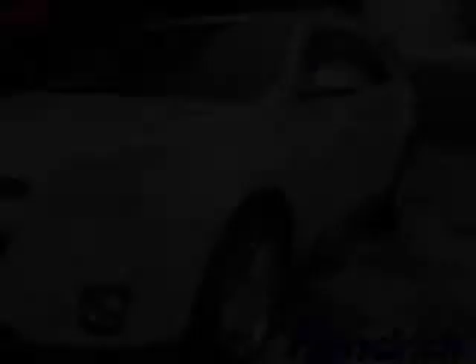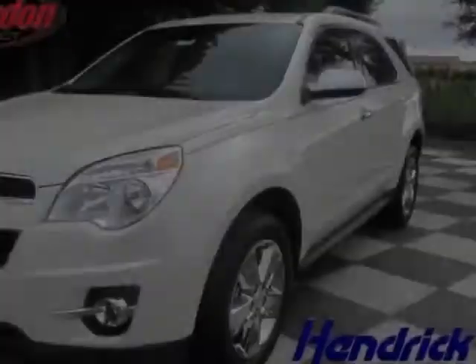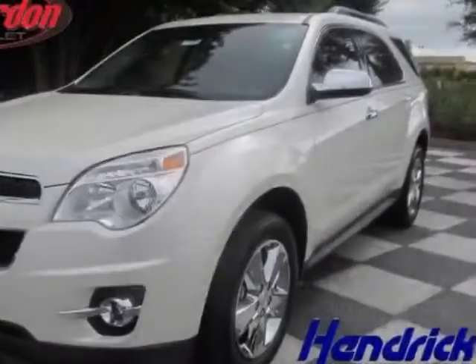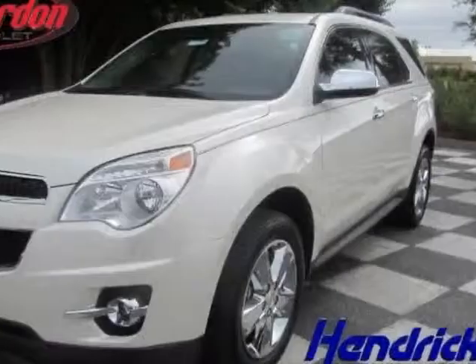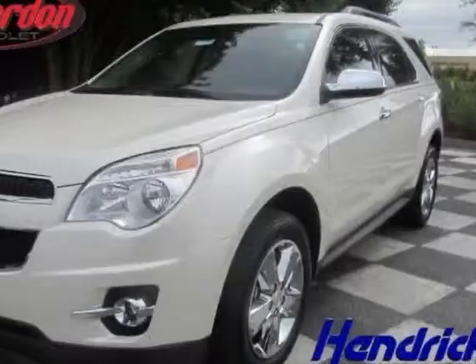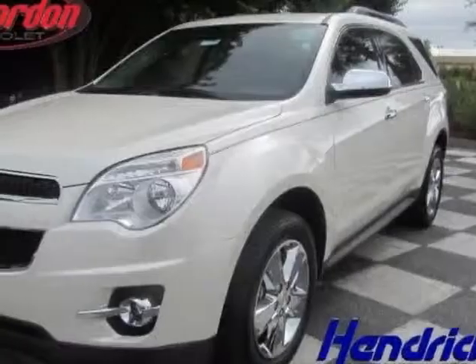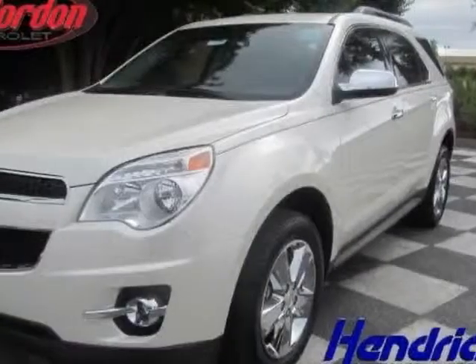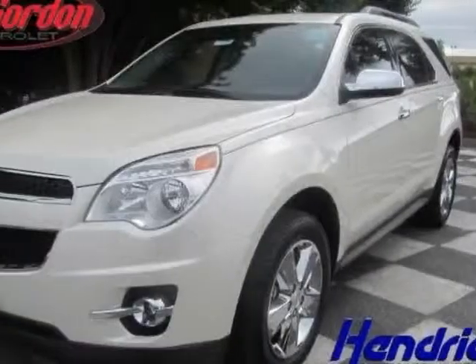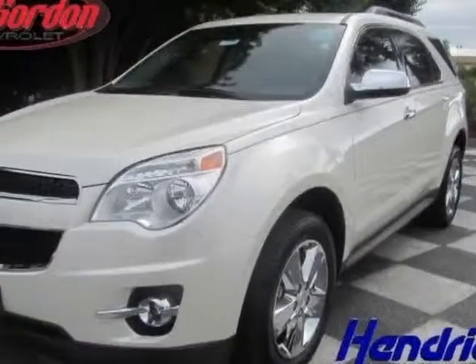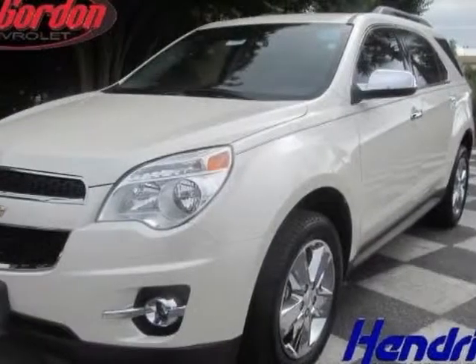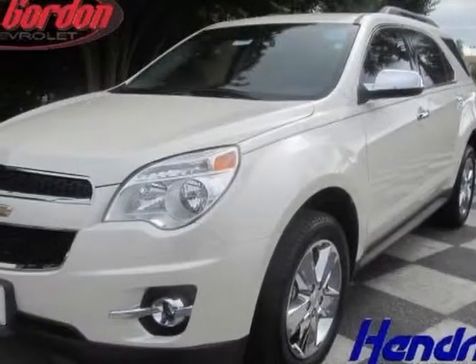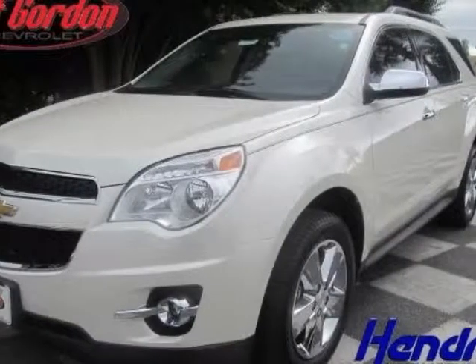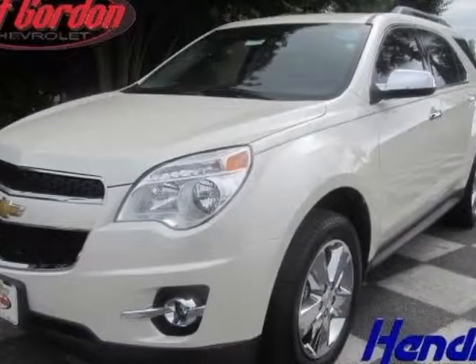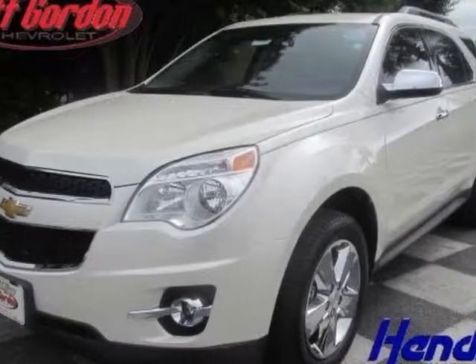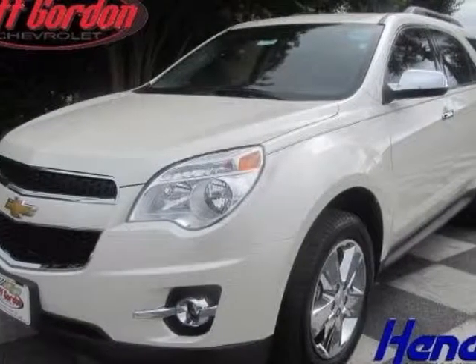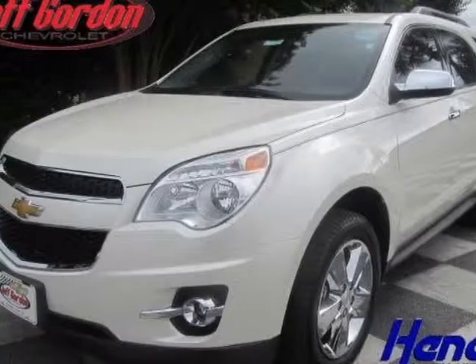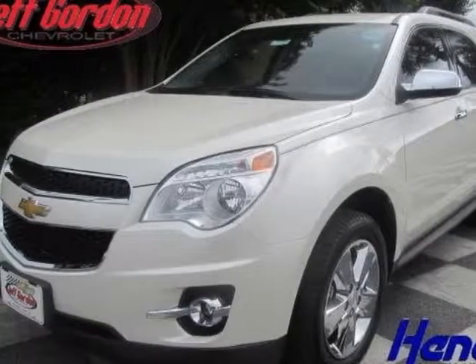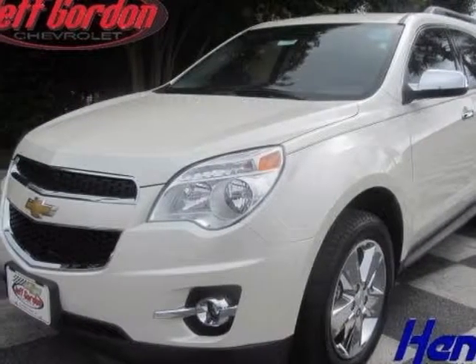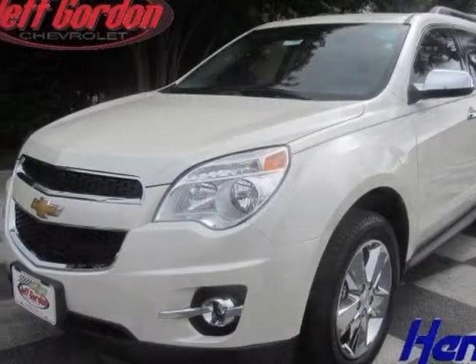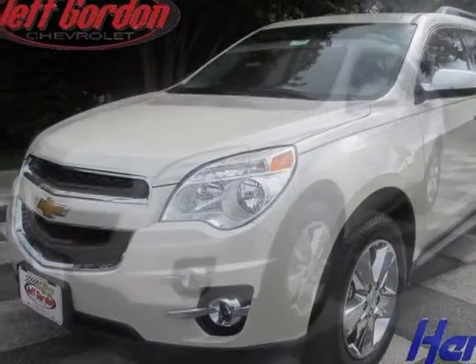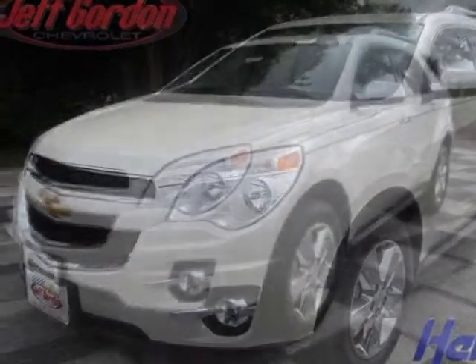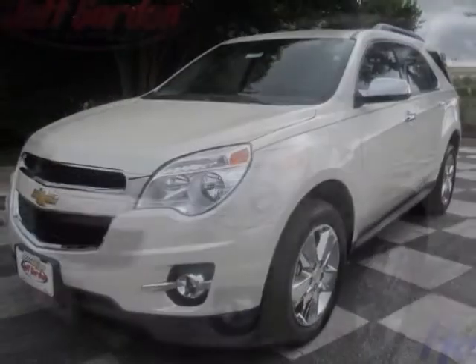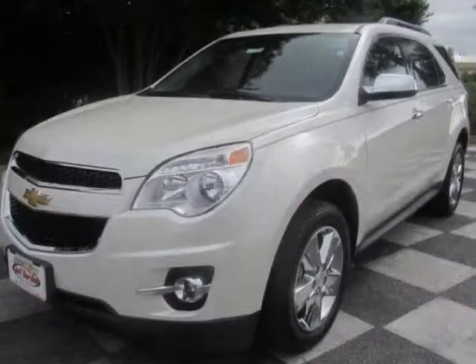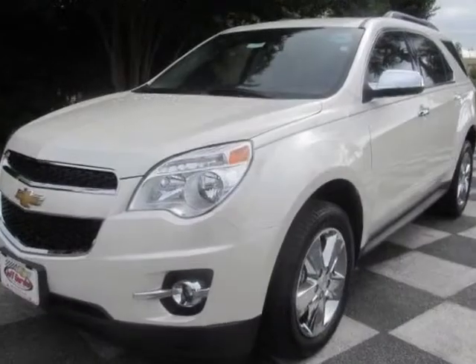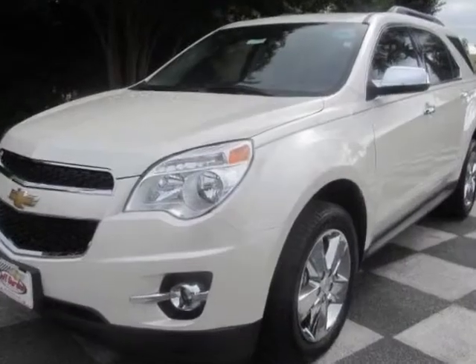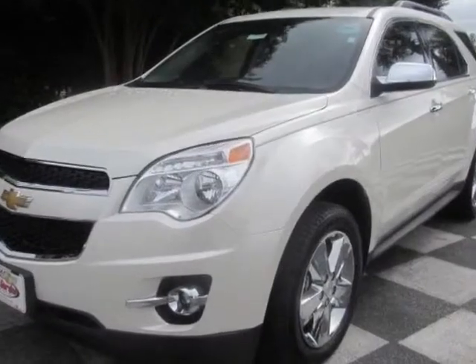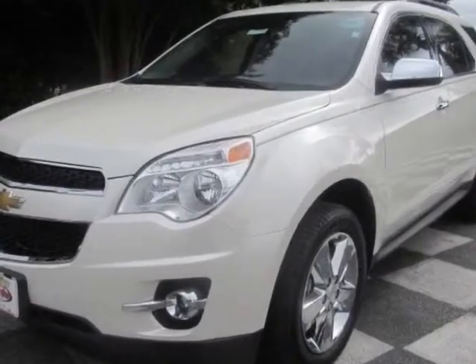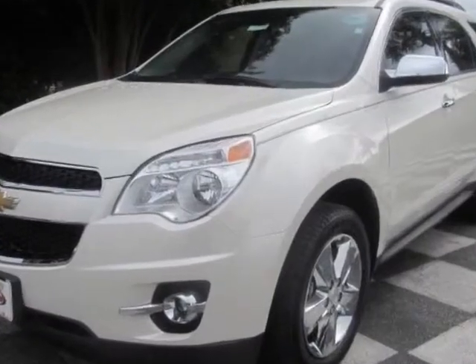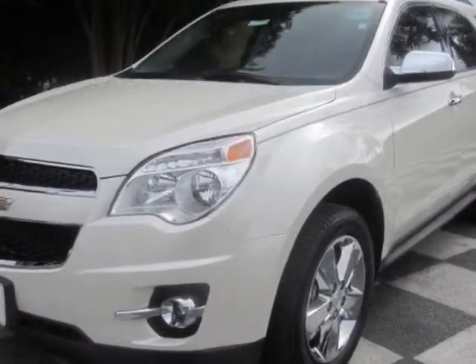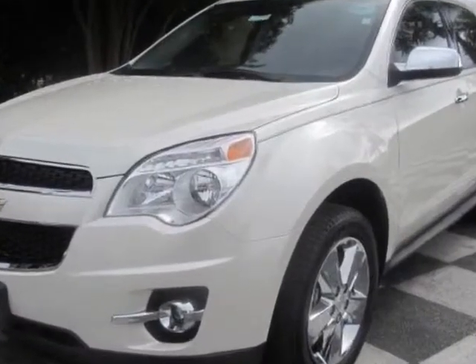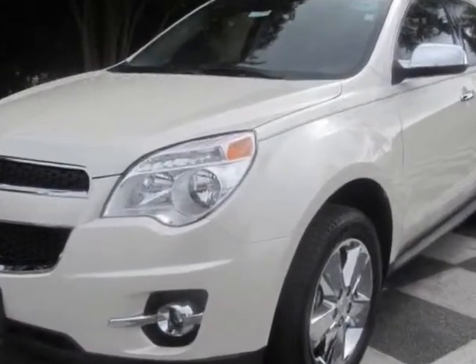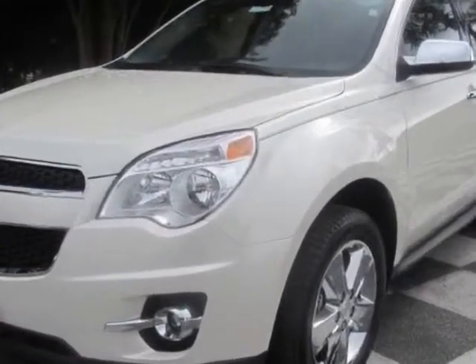Look at this new 2013 Chevrolet Equinox. For your protection, this vehicle has a full factory warranty.